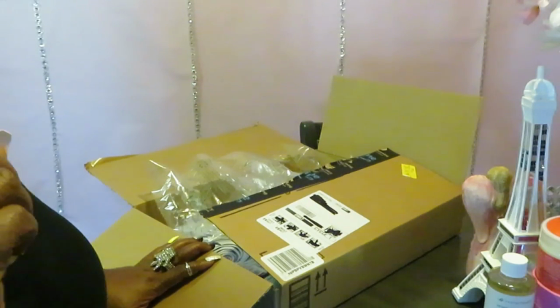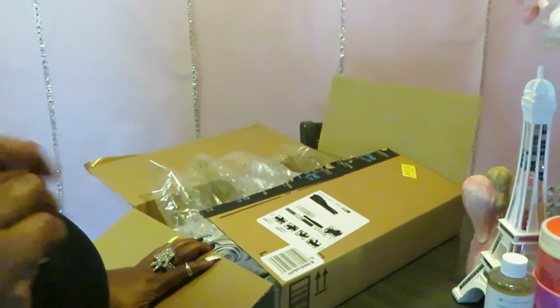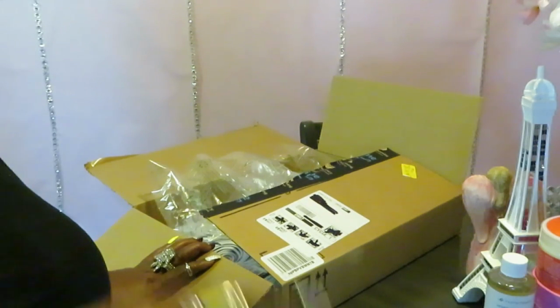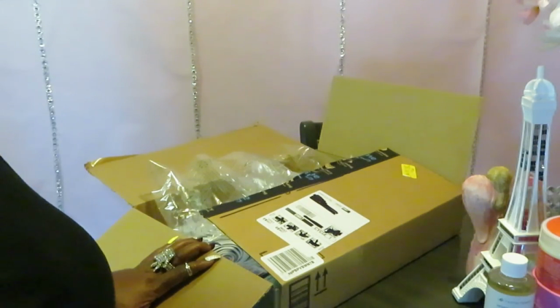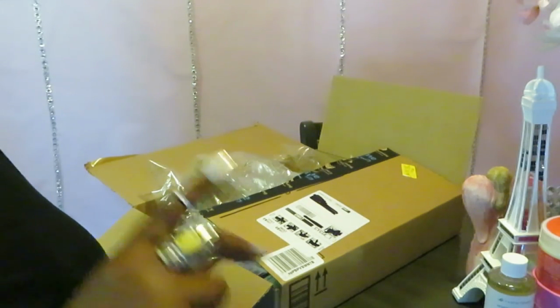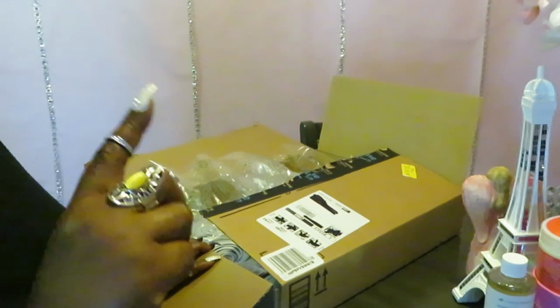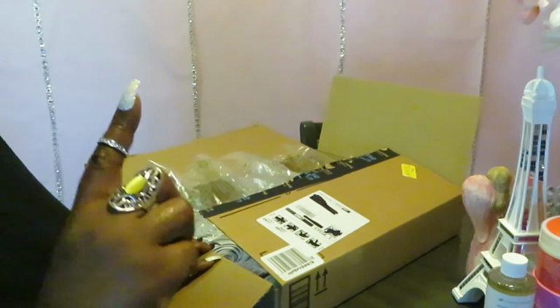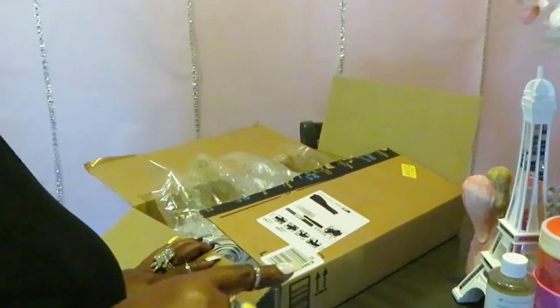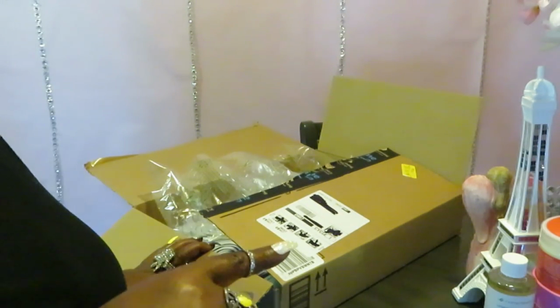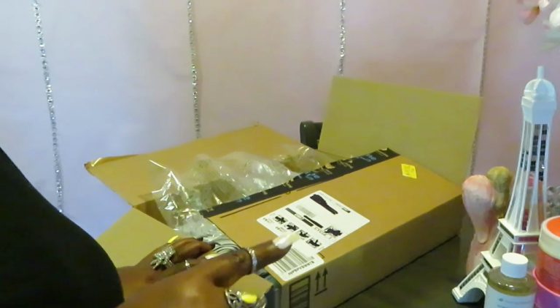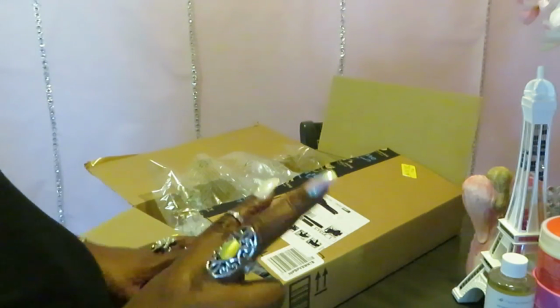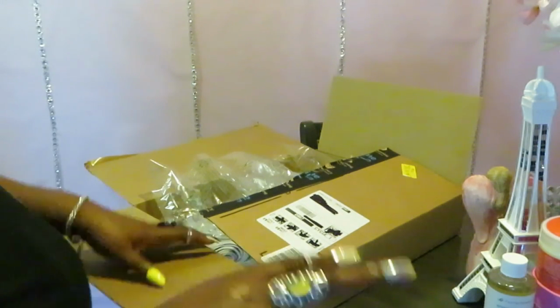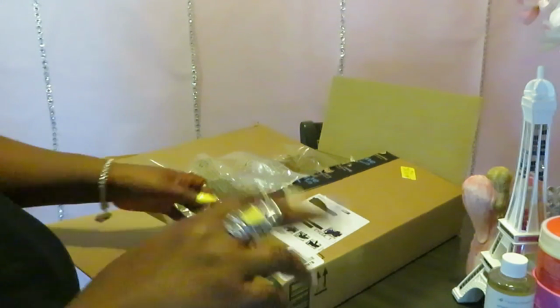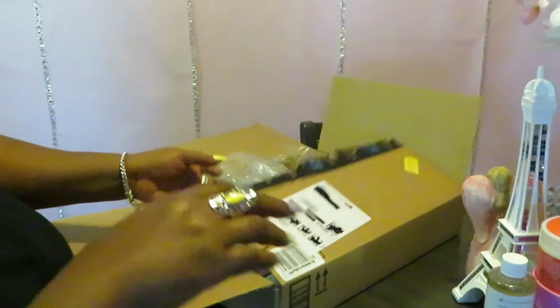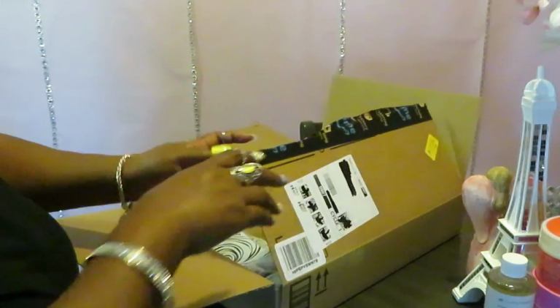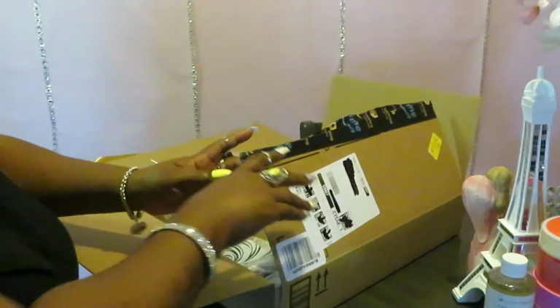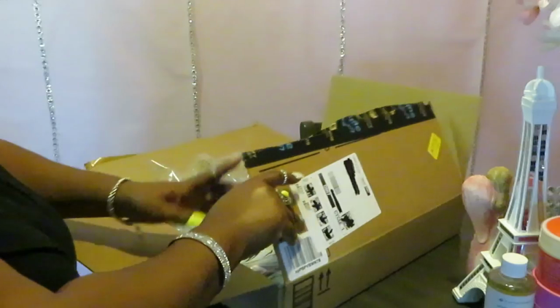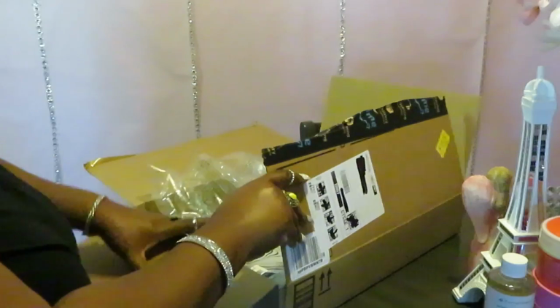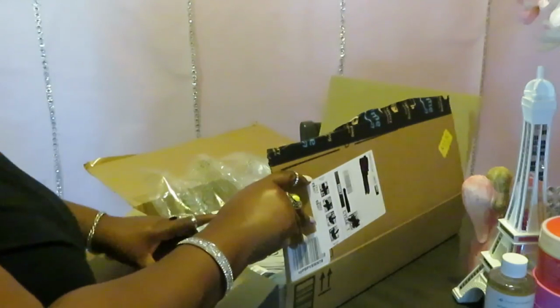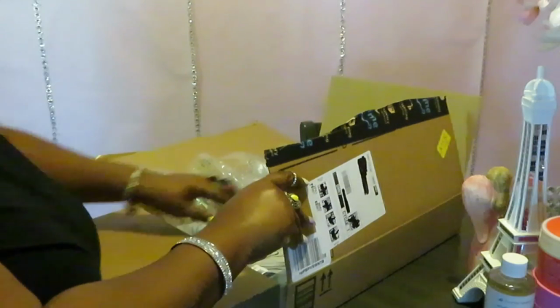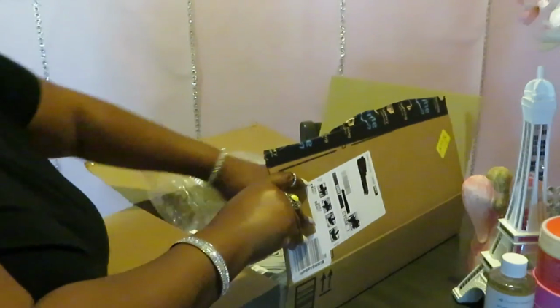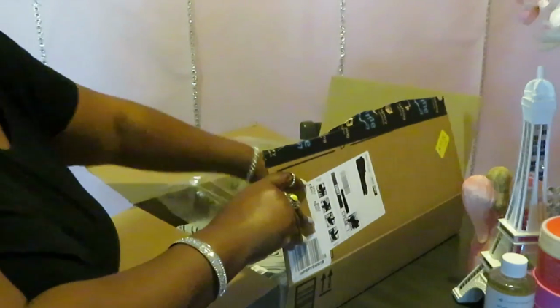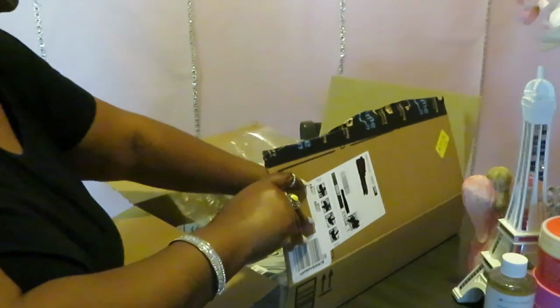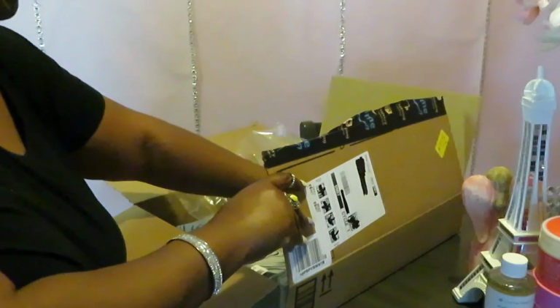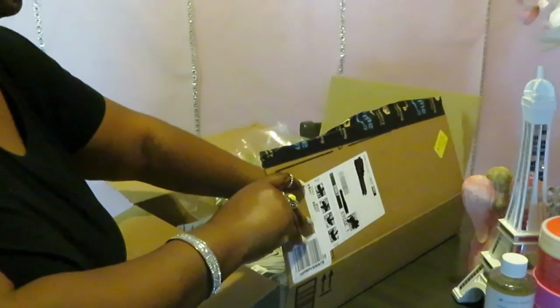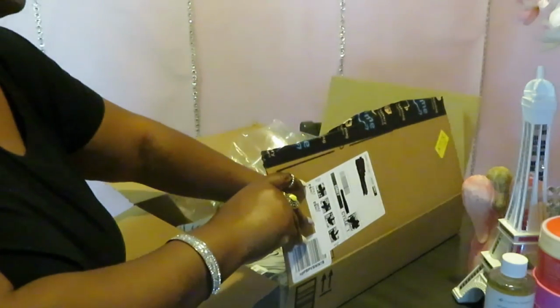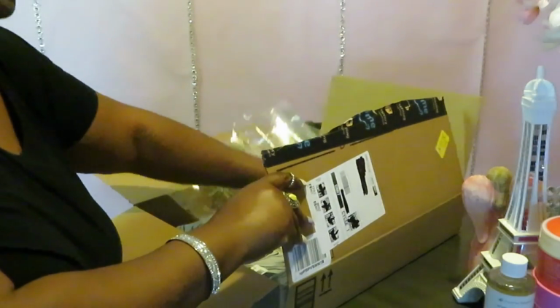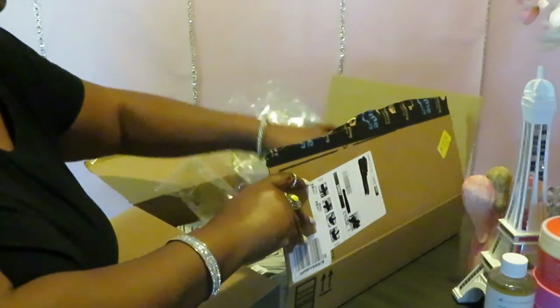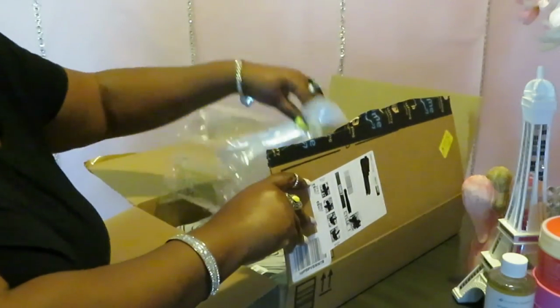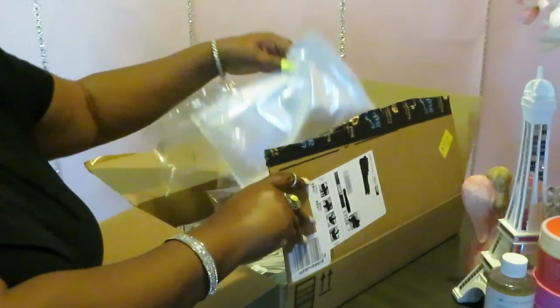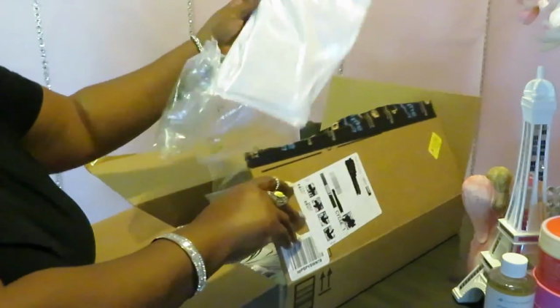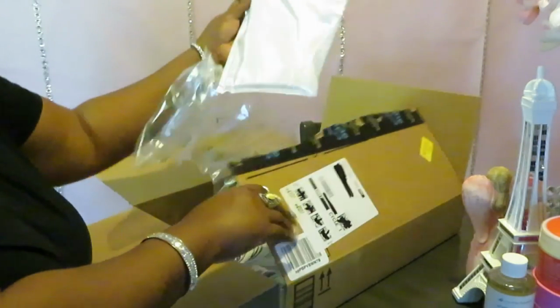I had one of these that was orange but it broke, so that's why I ordered another one.